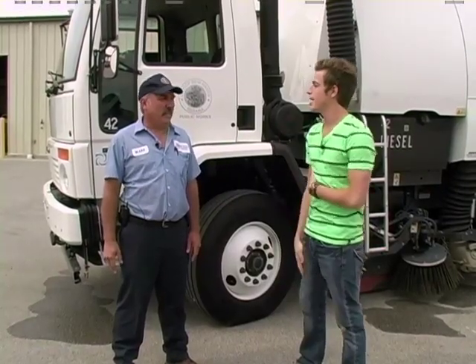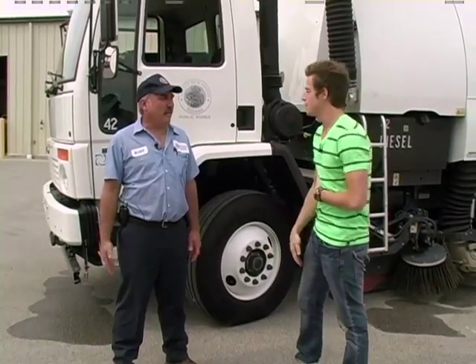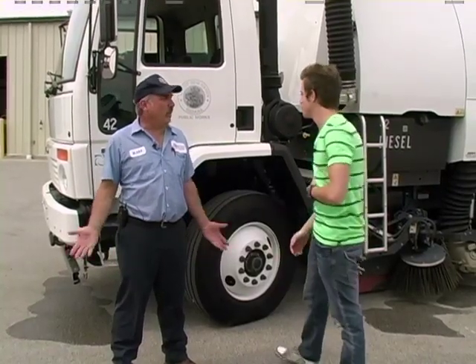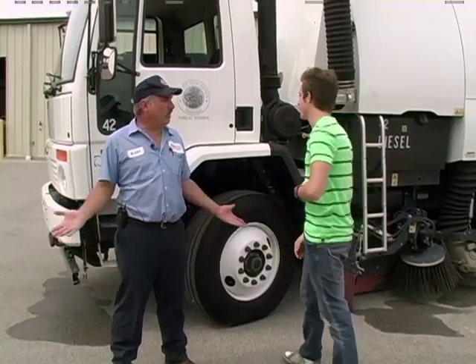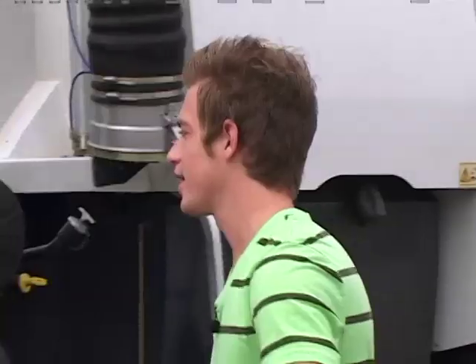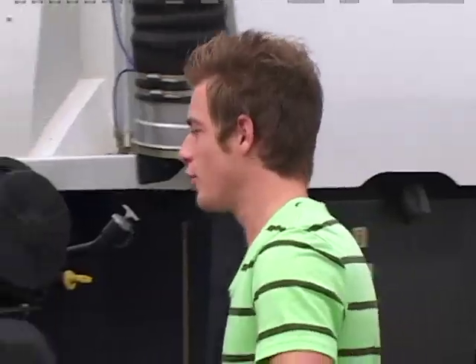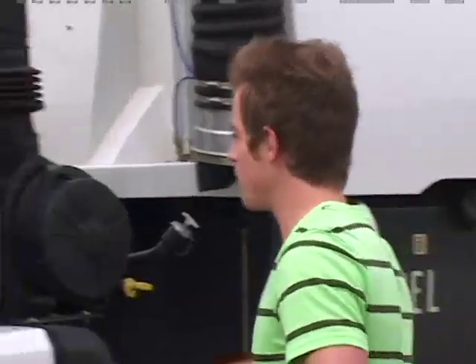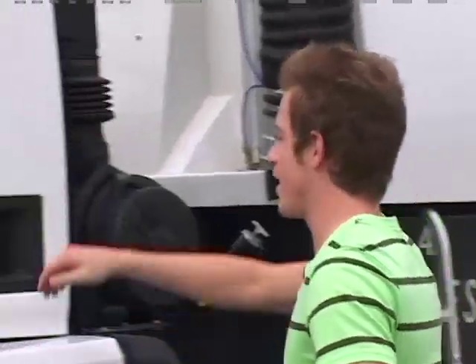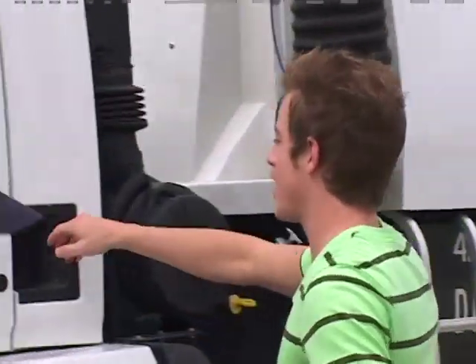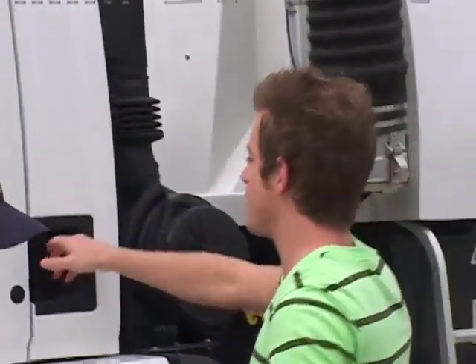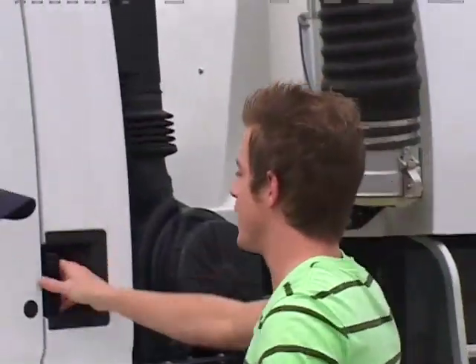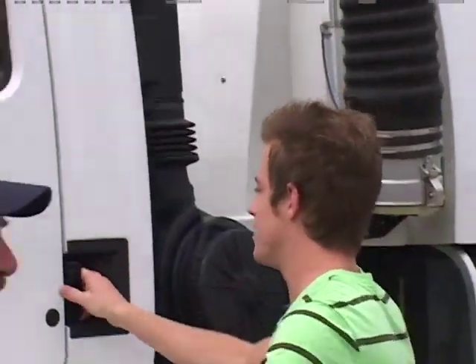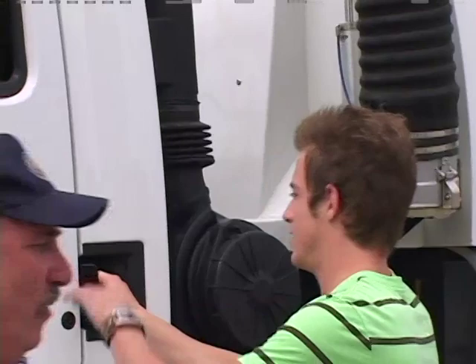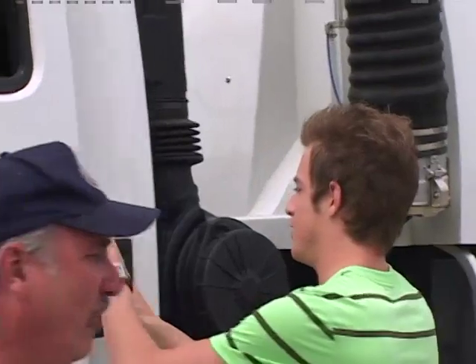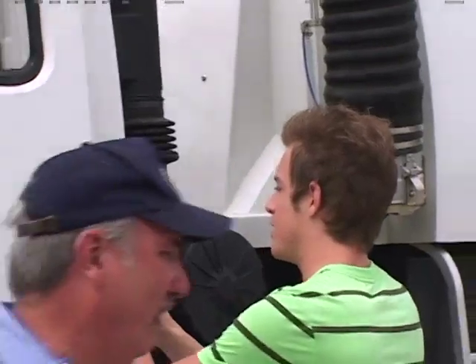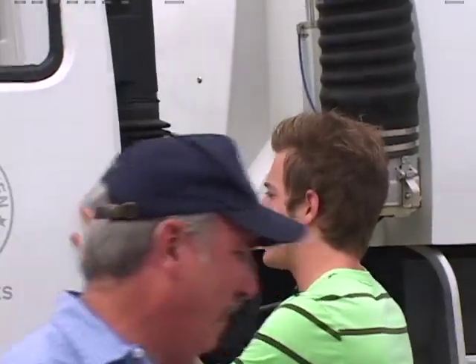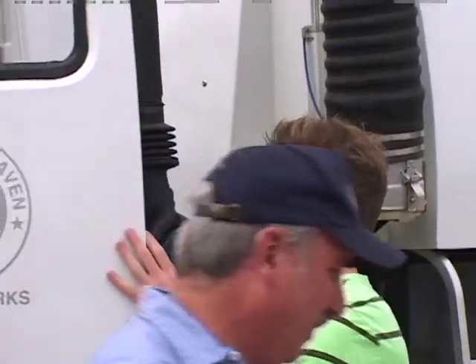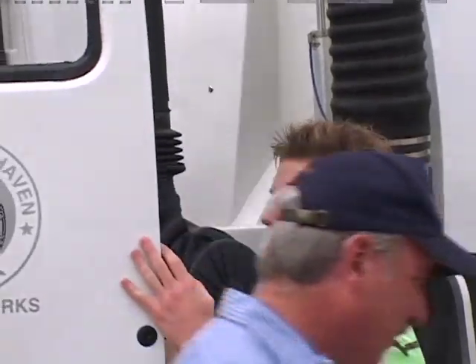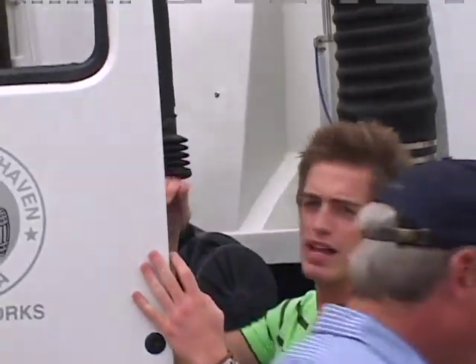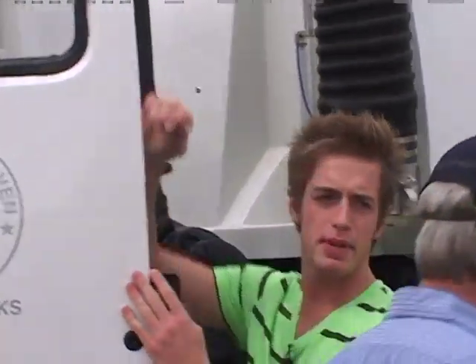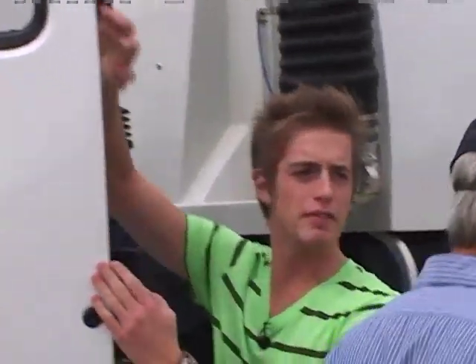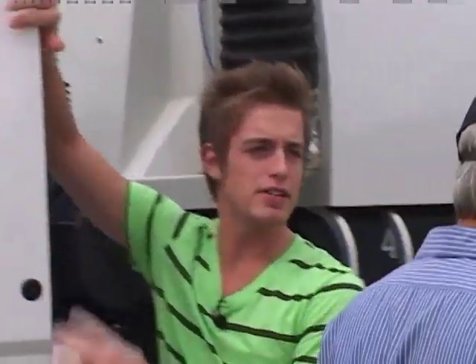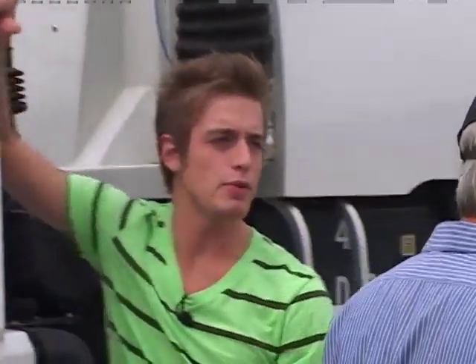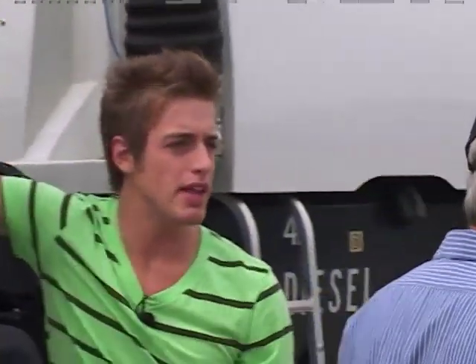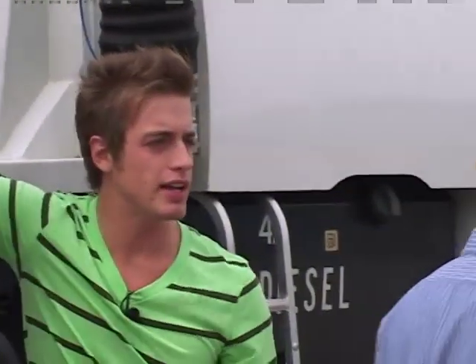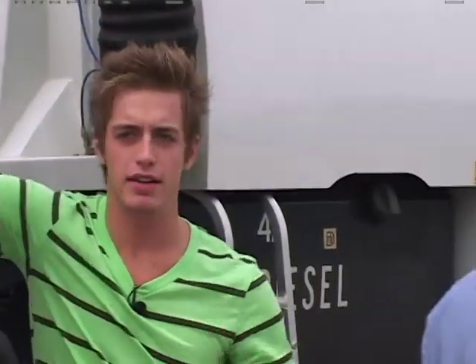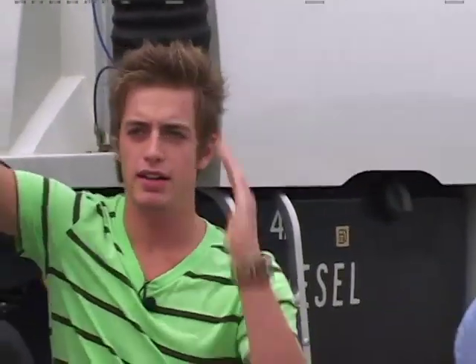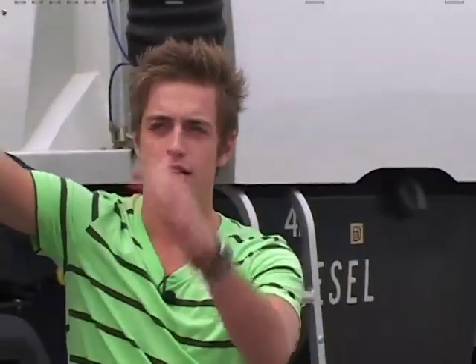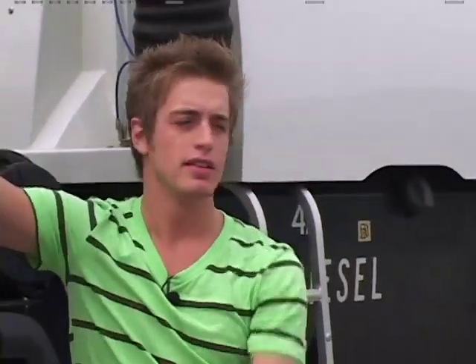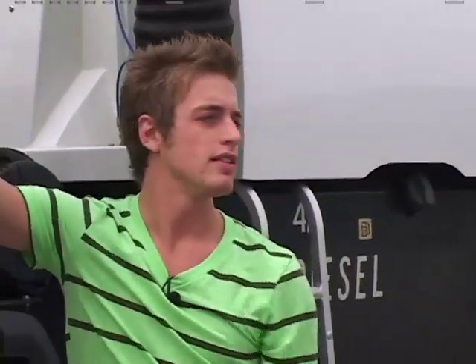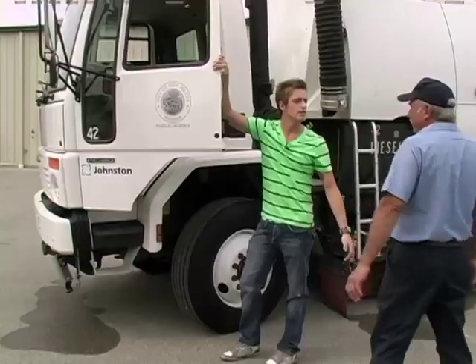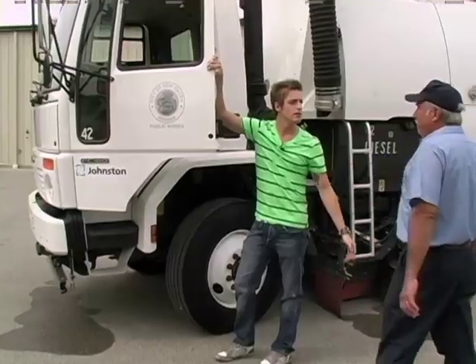Any questions? Nope, I got it. Do you have any last-minute advice for me? No, sir.